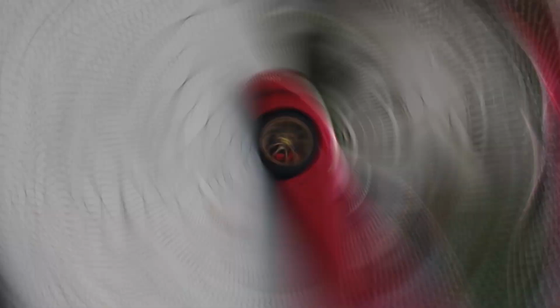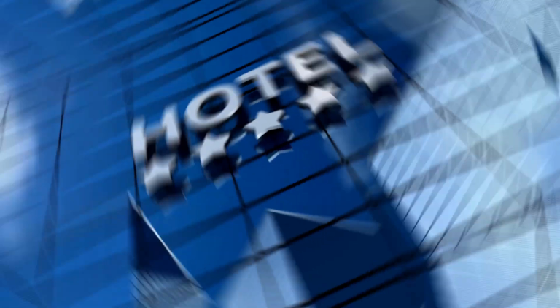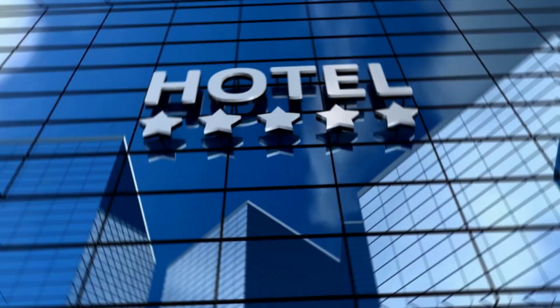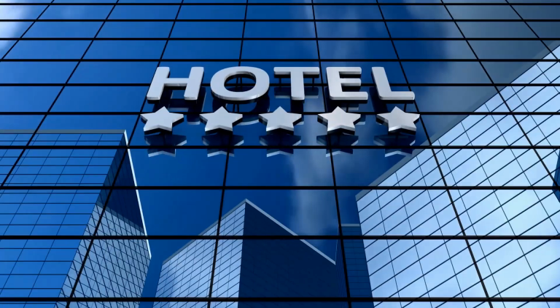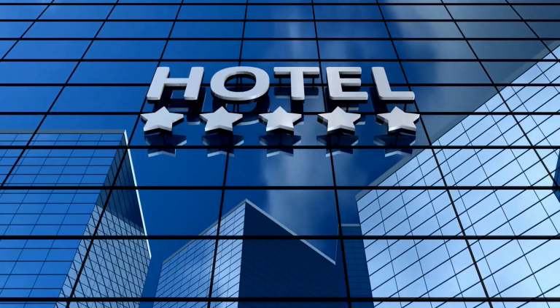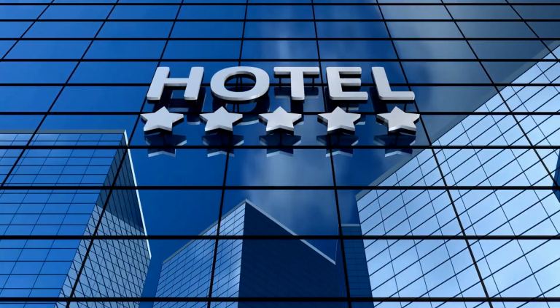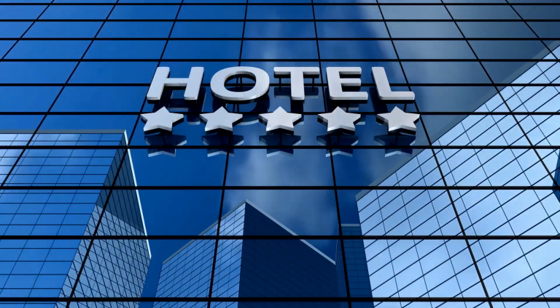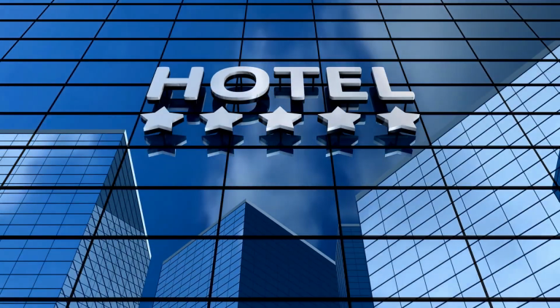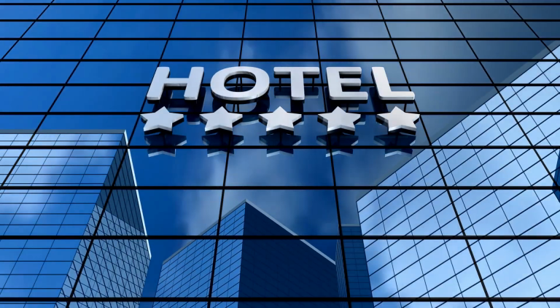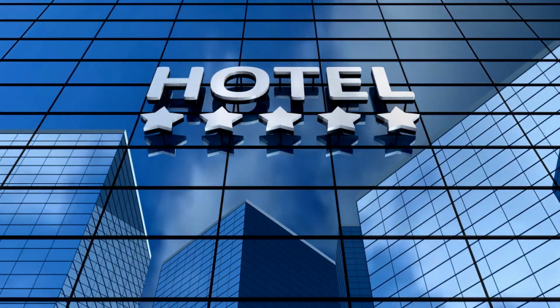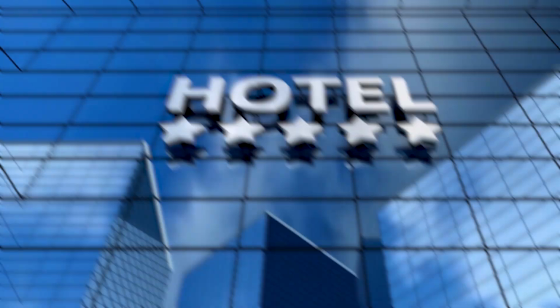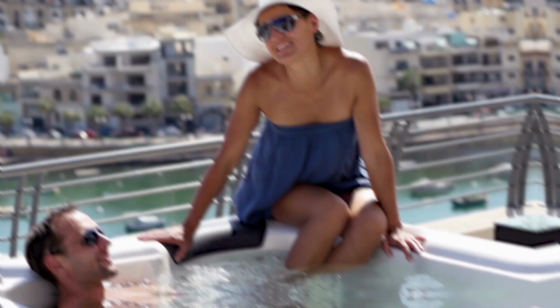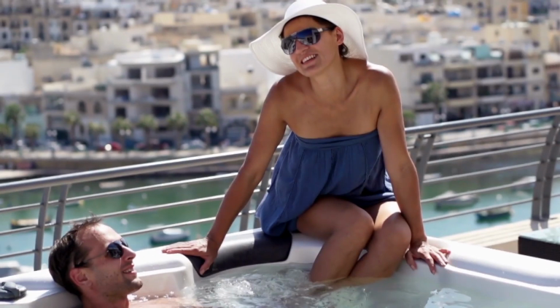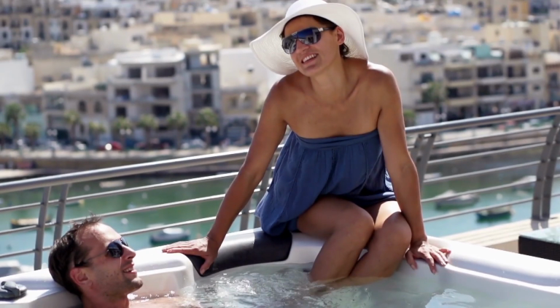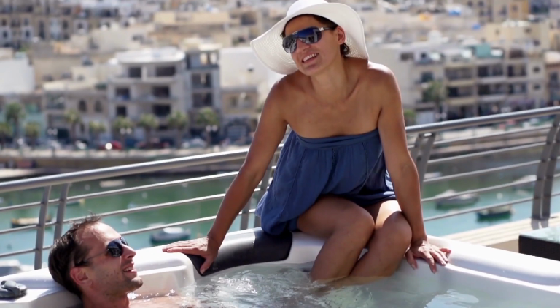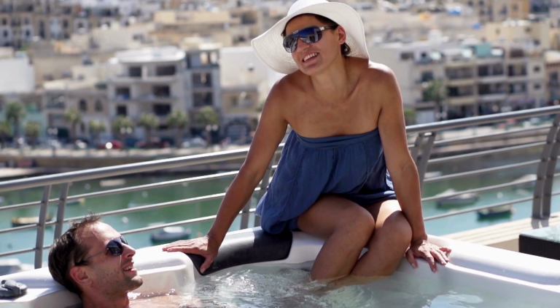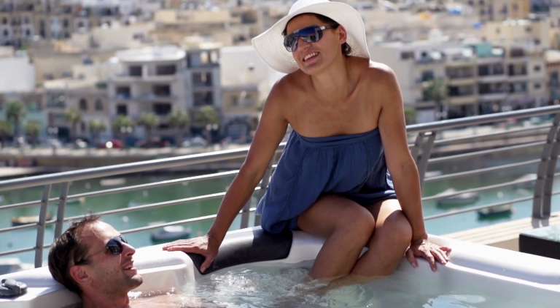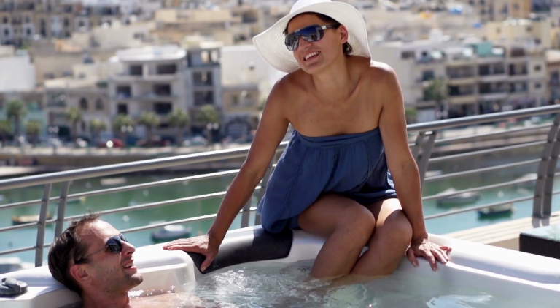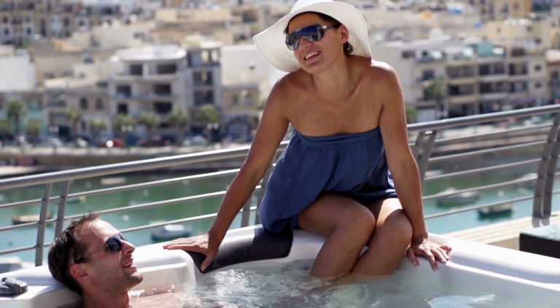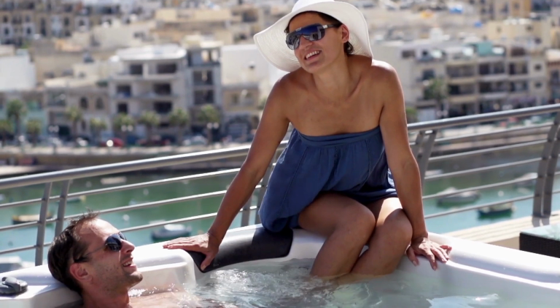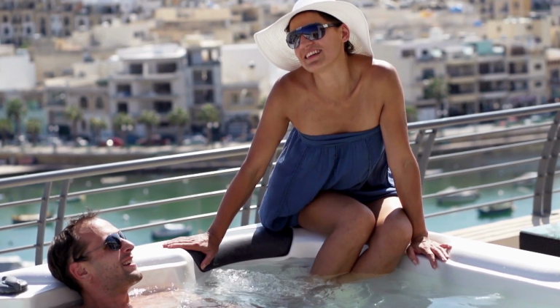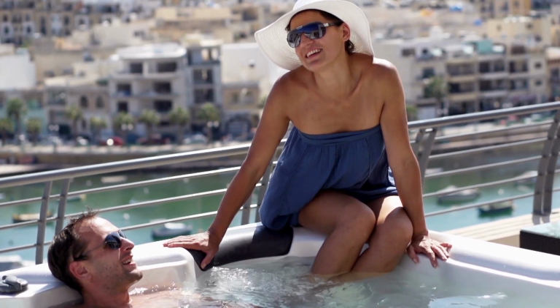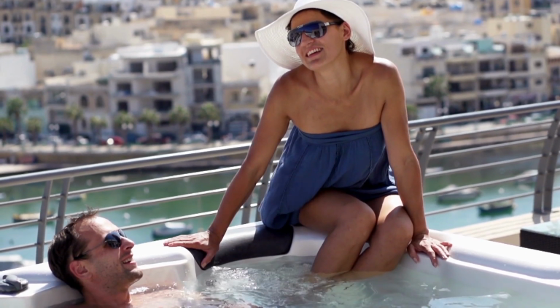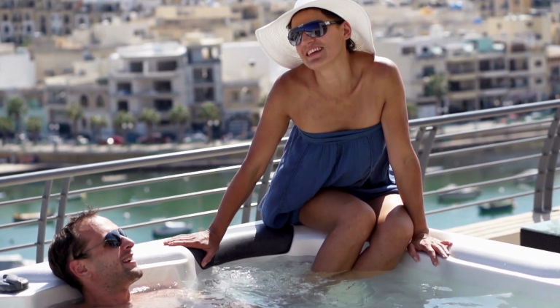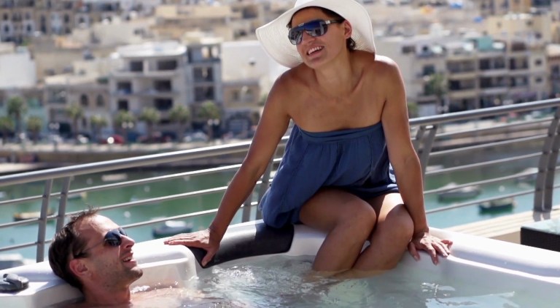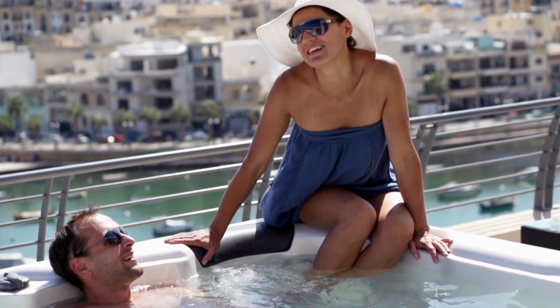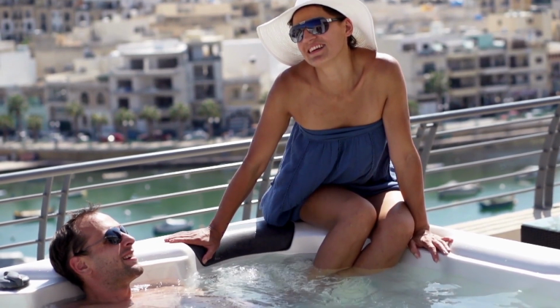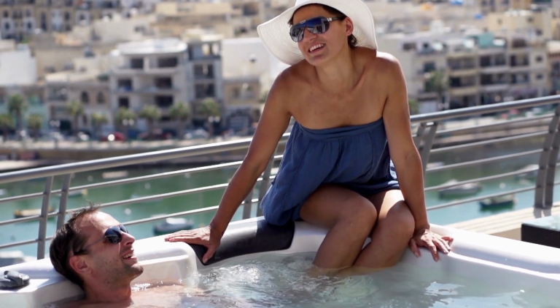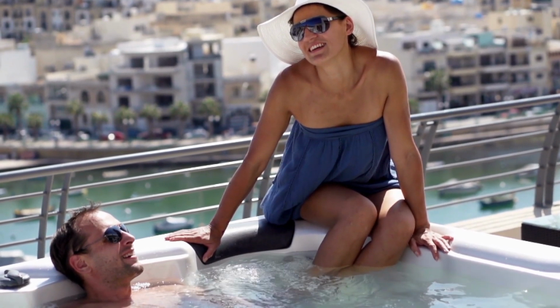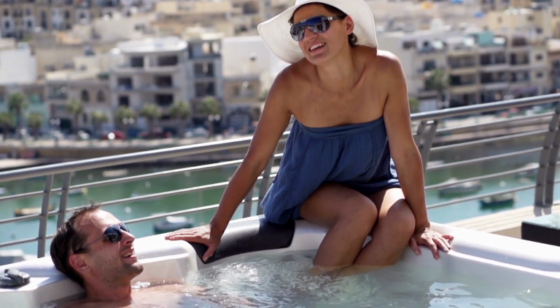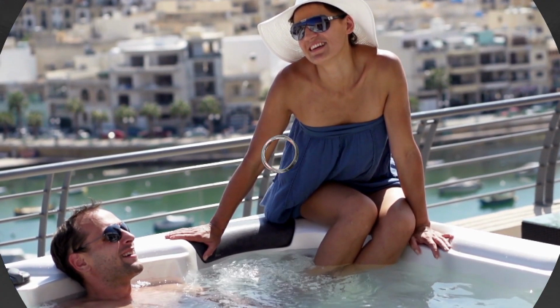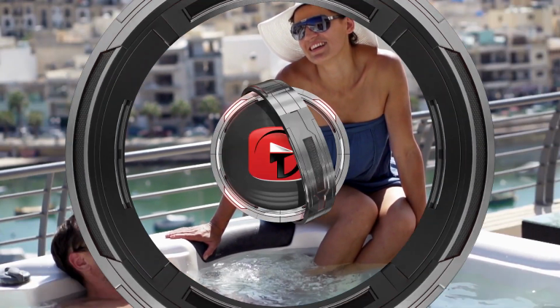There are now around 1,500 beachfront mansions on Palm Island and about 6,000 apartments, as well as some major hotels. This place was built for the rich by the super rich!